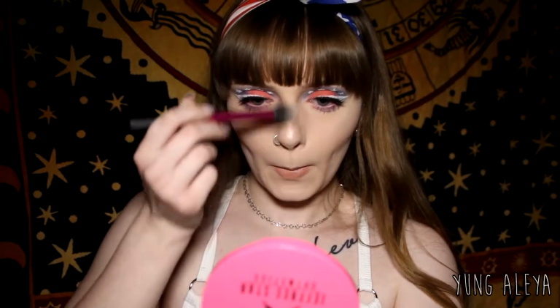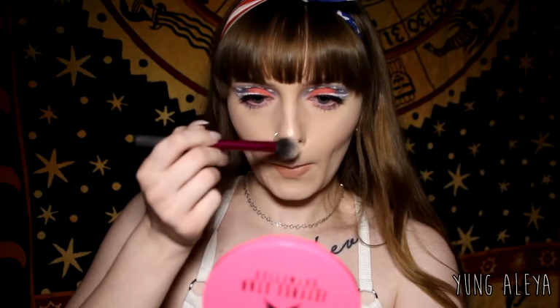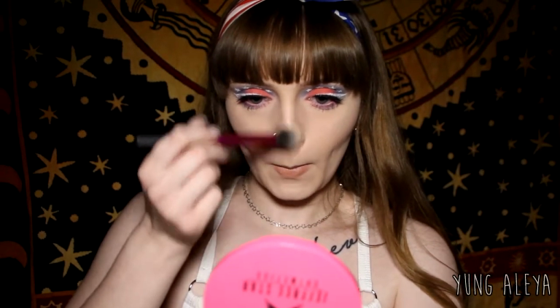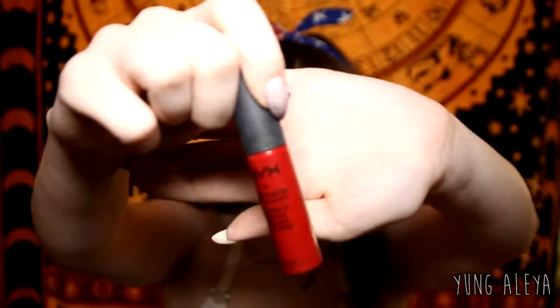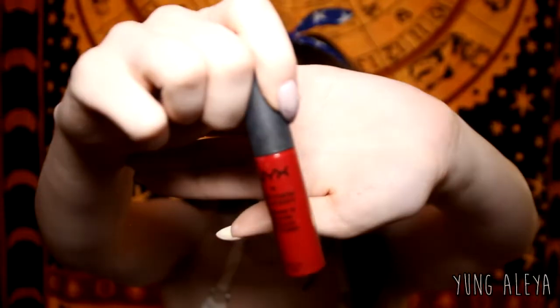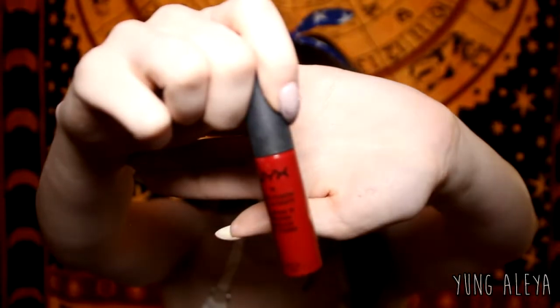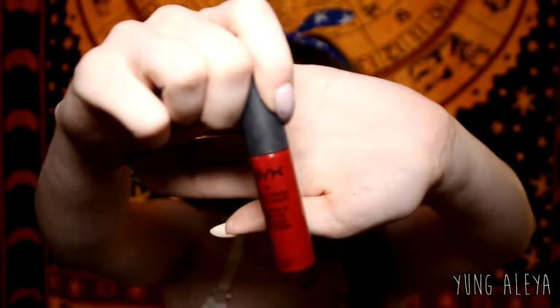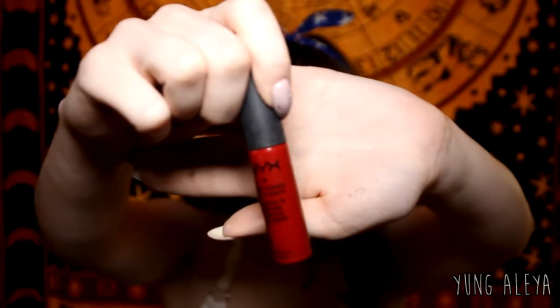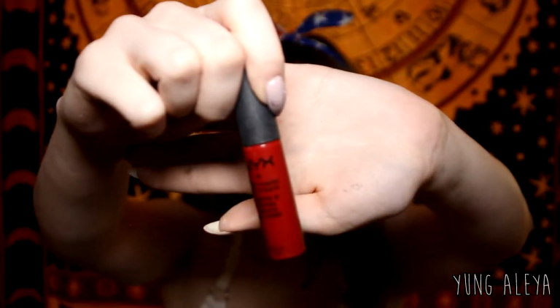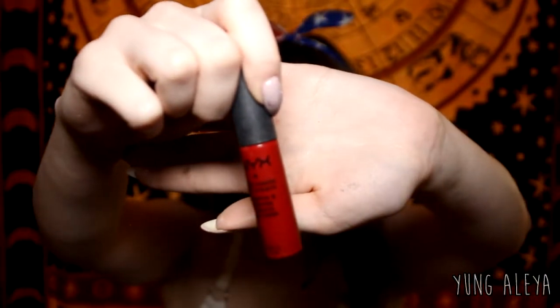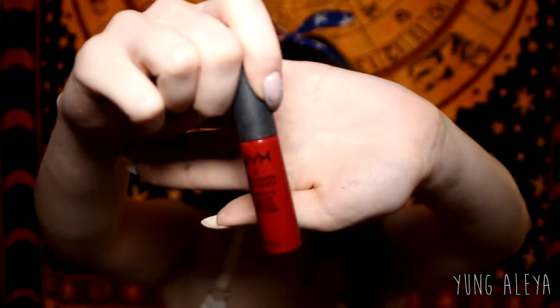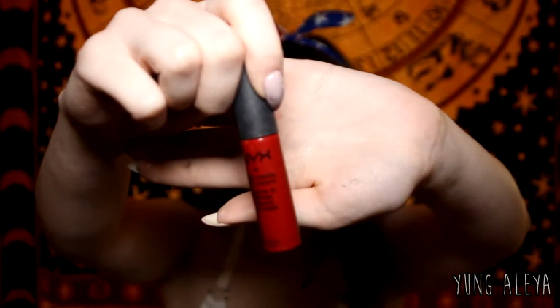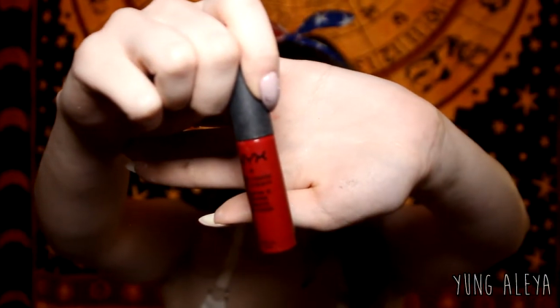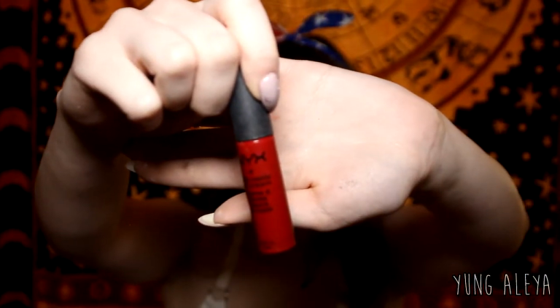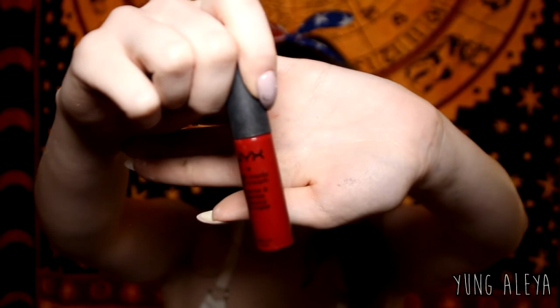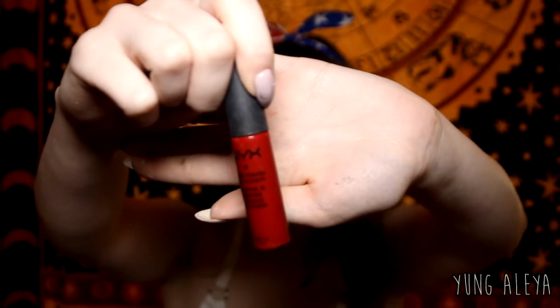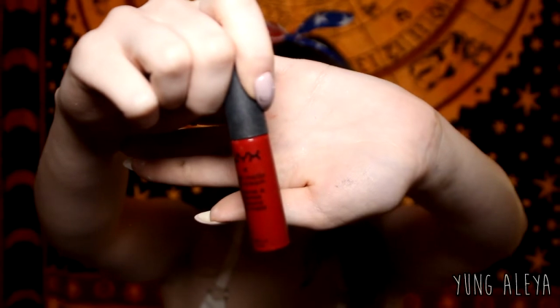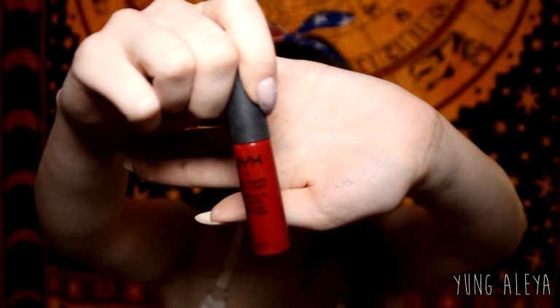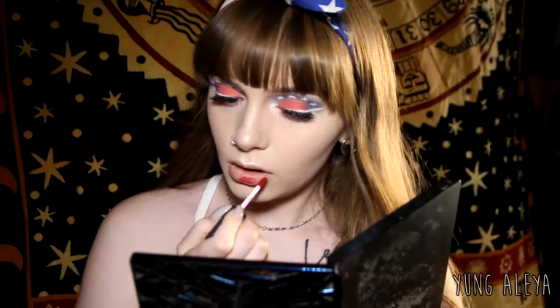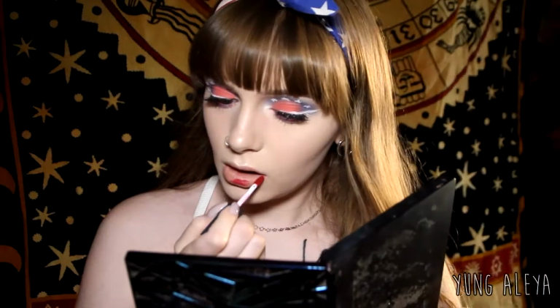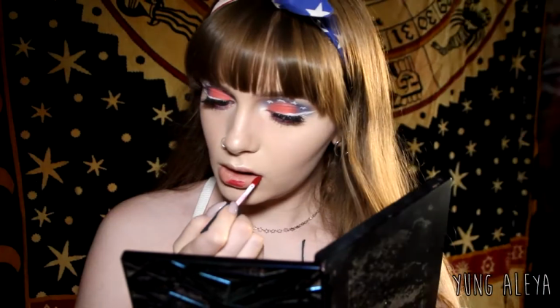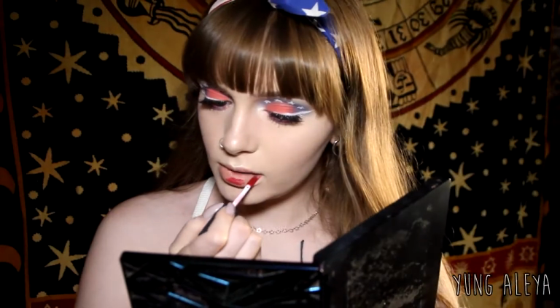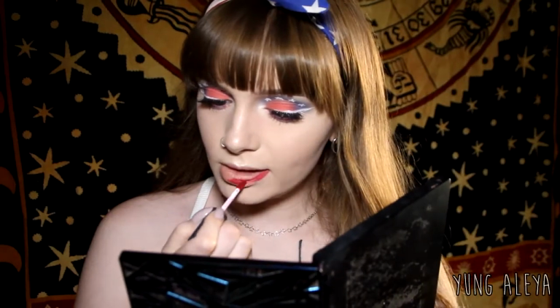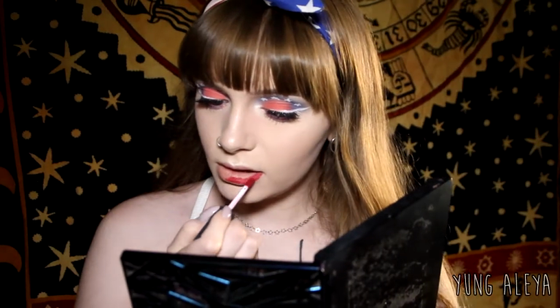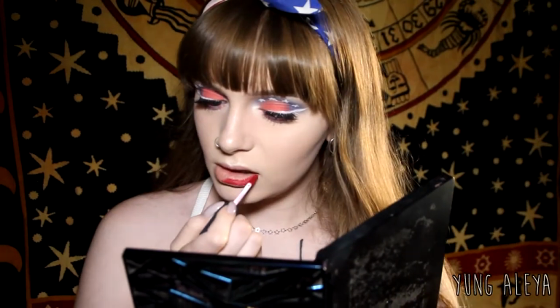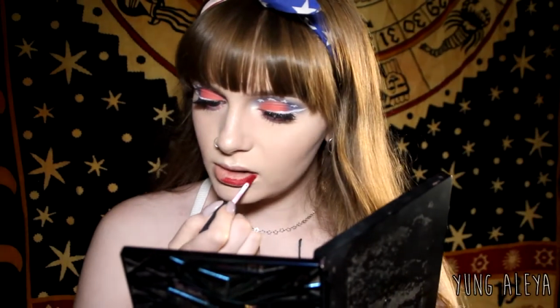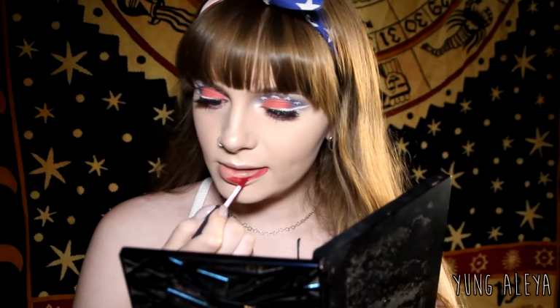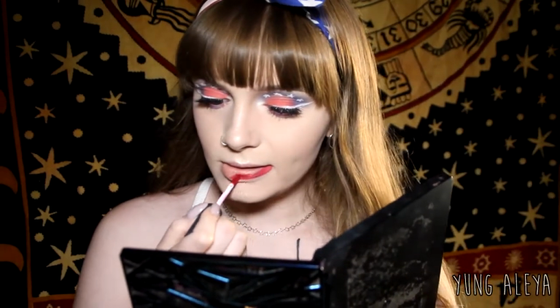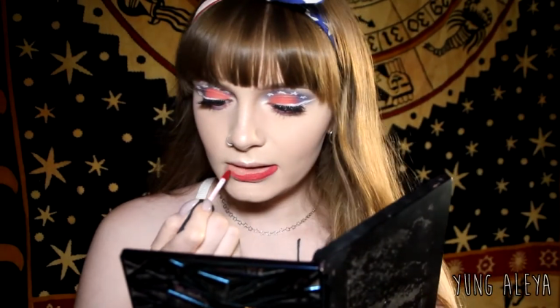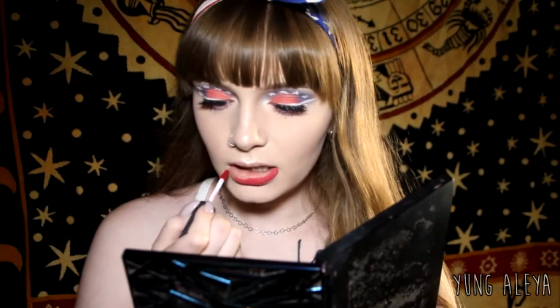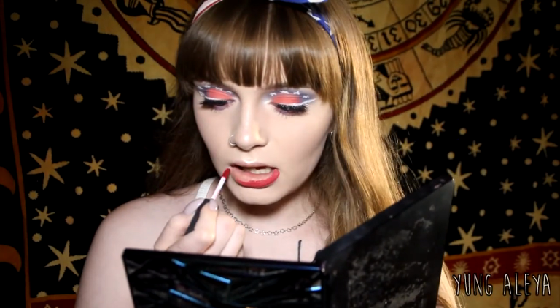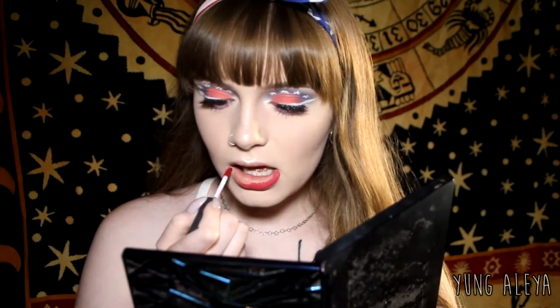For lips I'm using the NYX Soft Matte Lip Cream in the shade Monte Carlo.